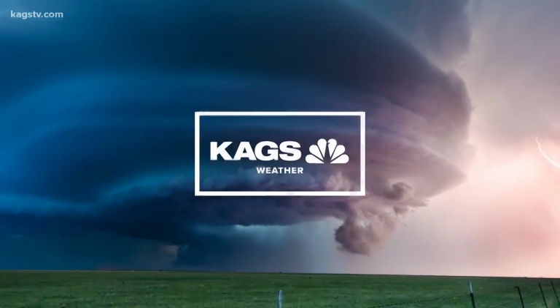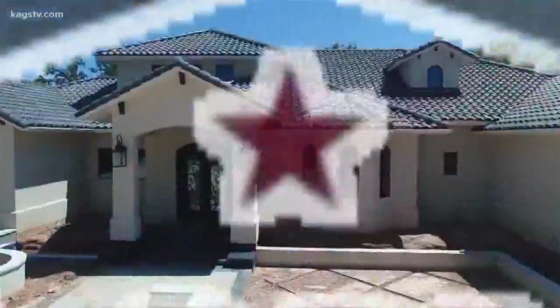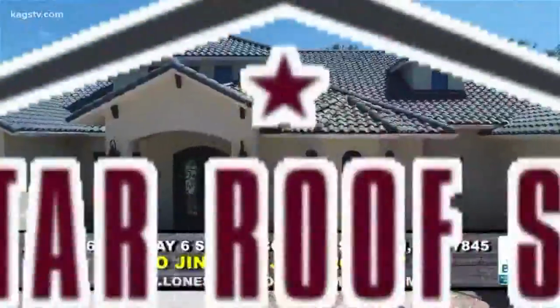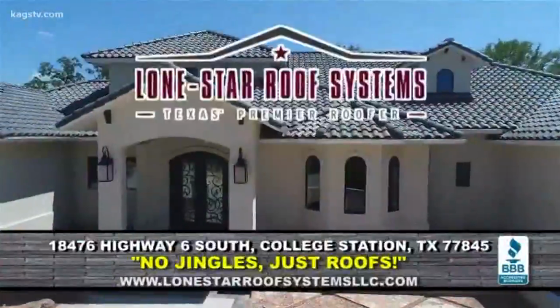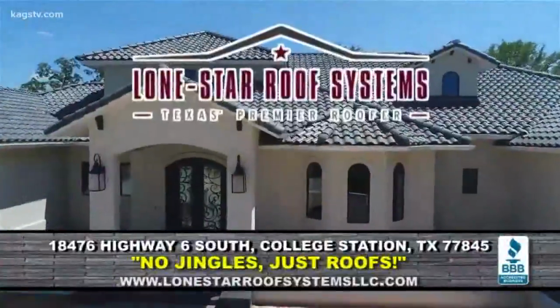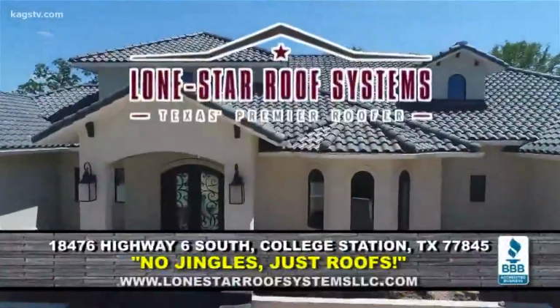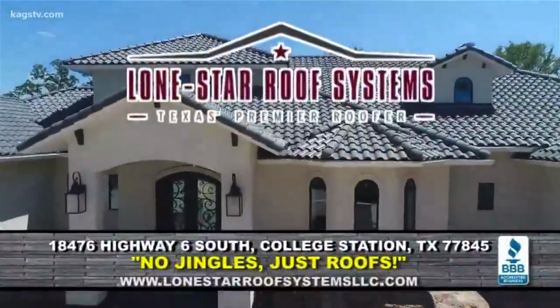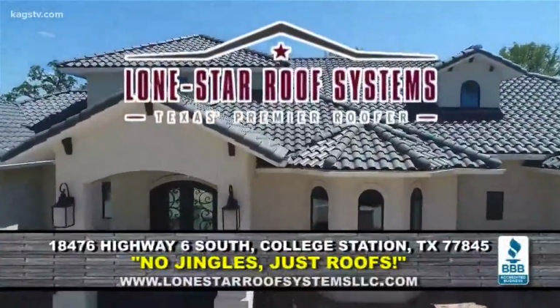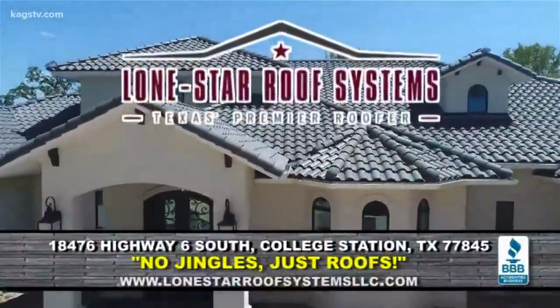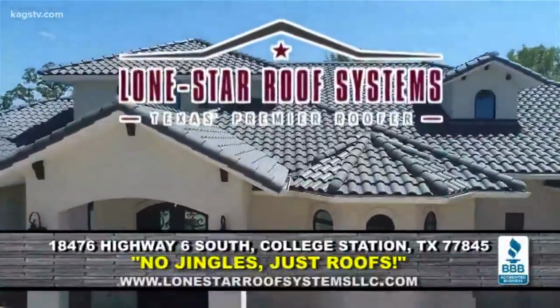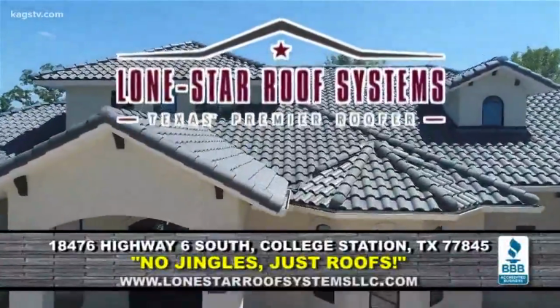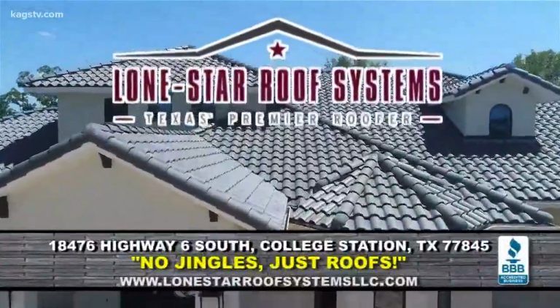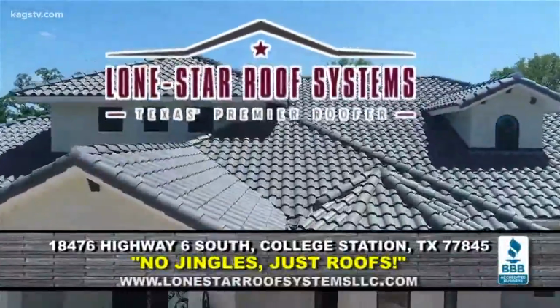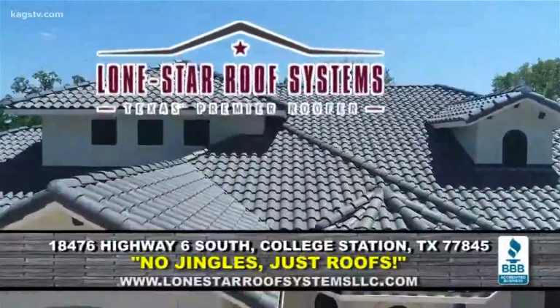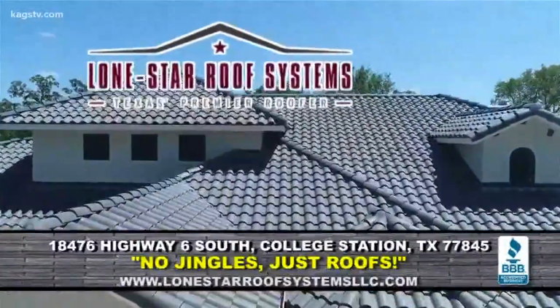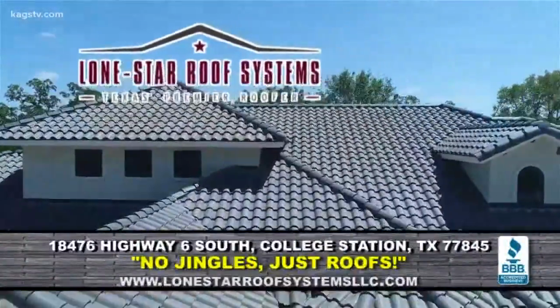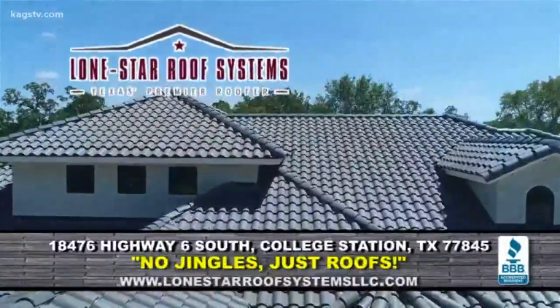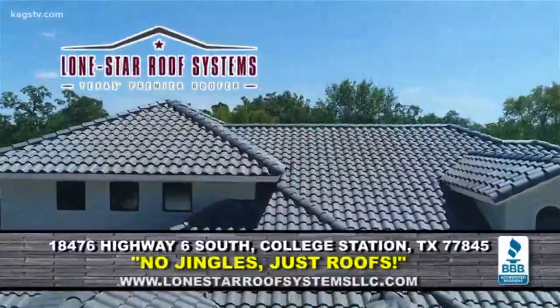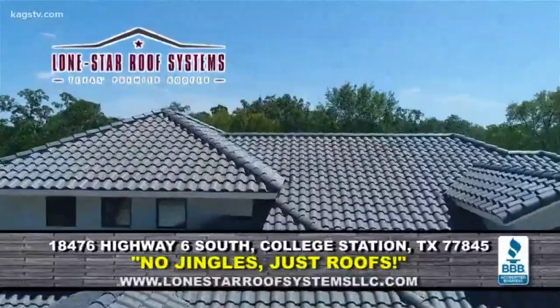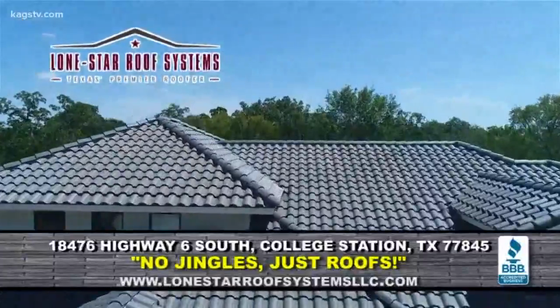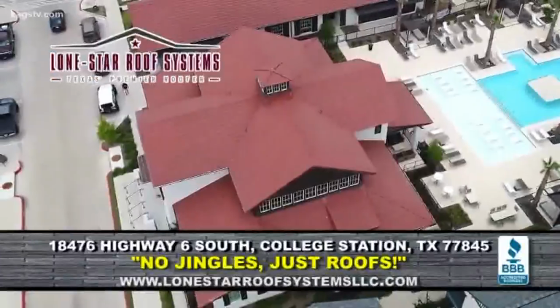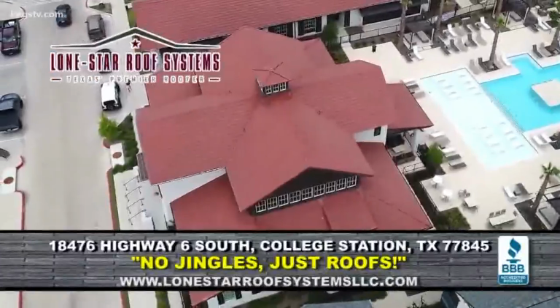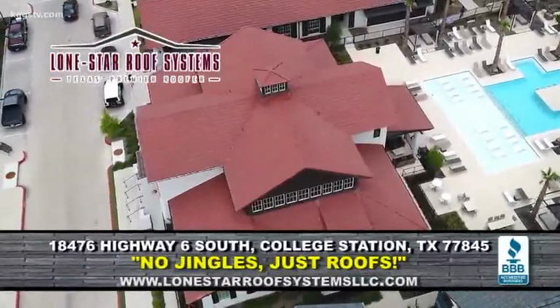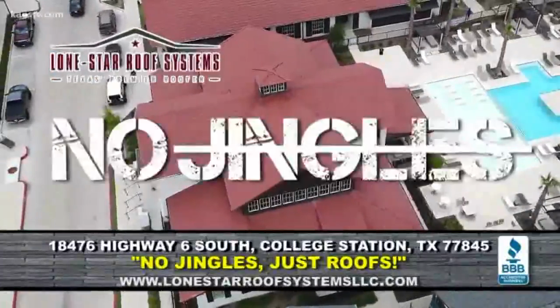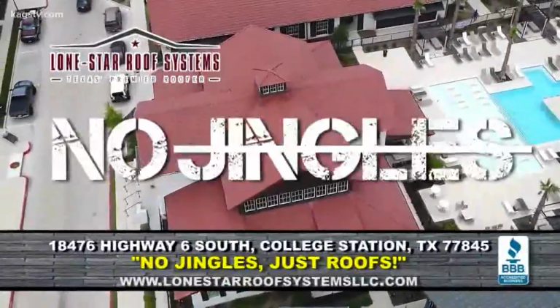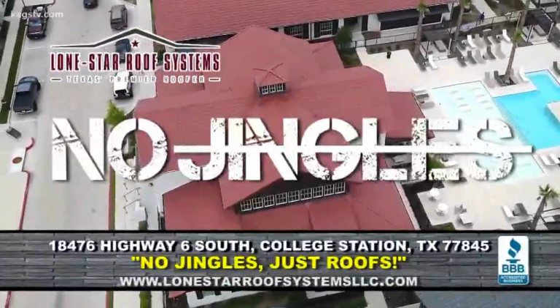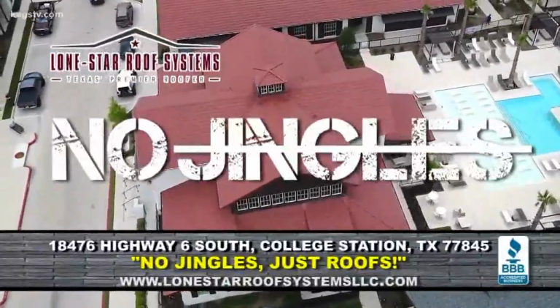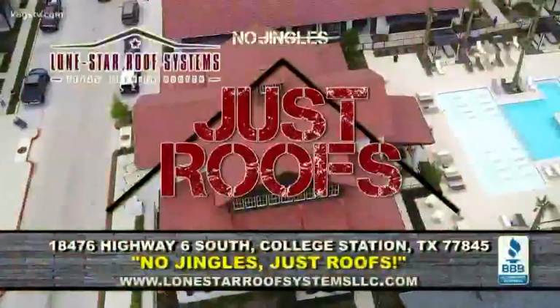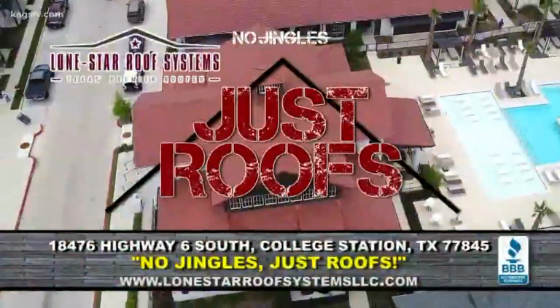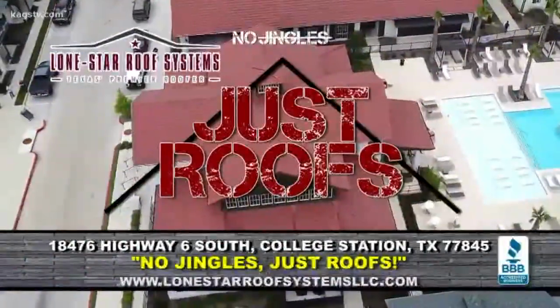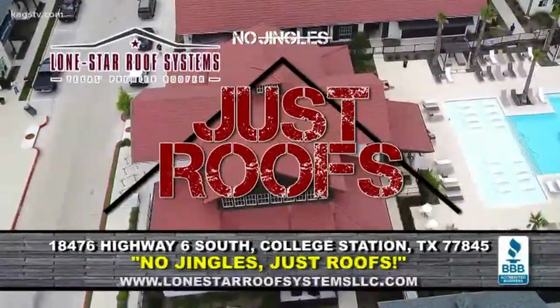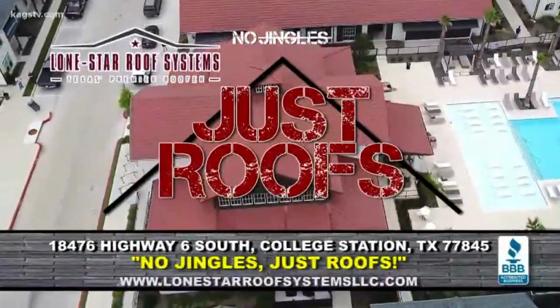The KAGS weather camera is brought to you by Lone Star Roof Systems. No jingles, just roofs.